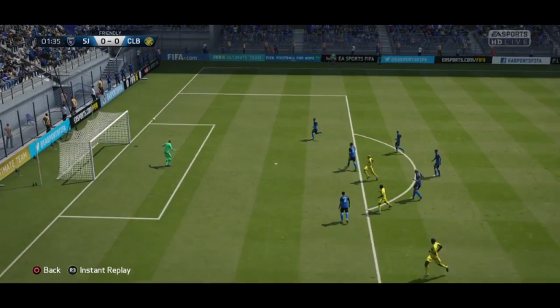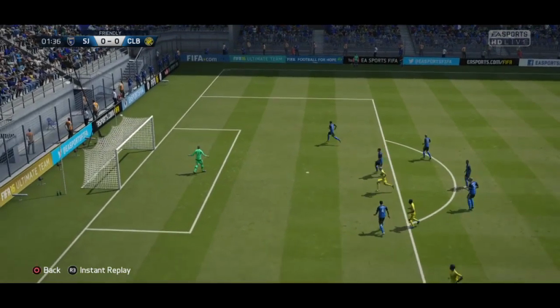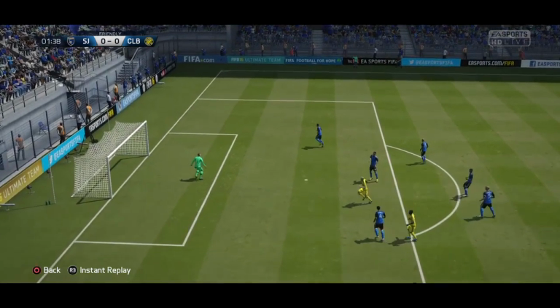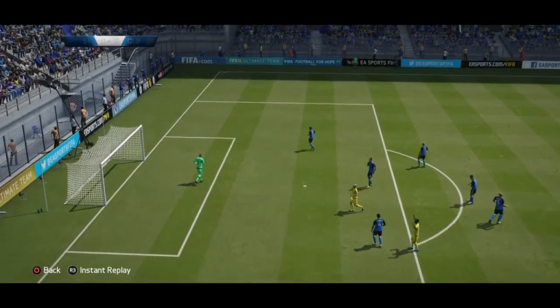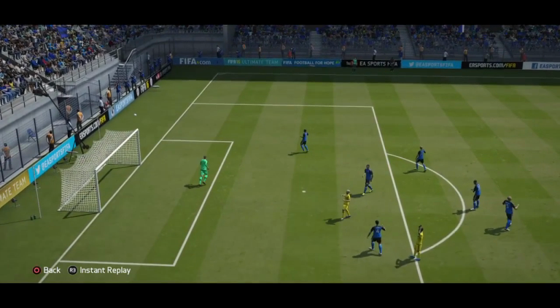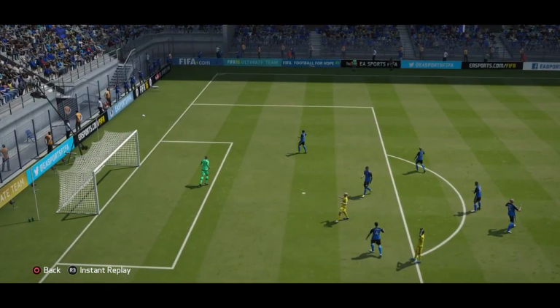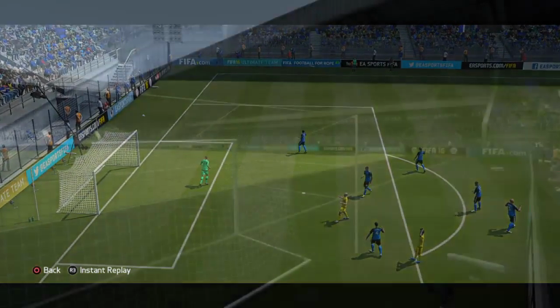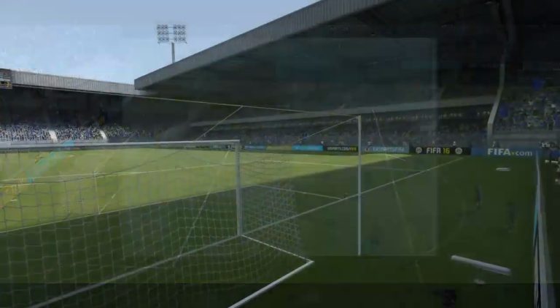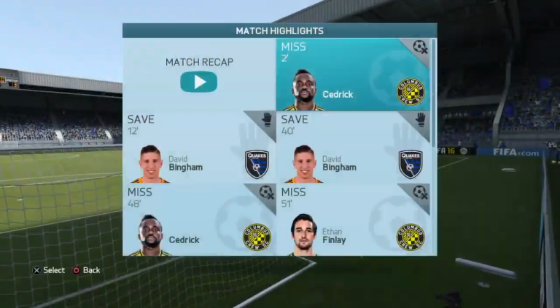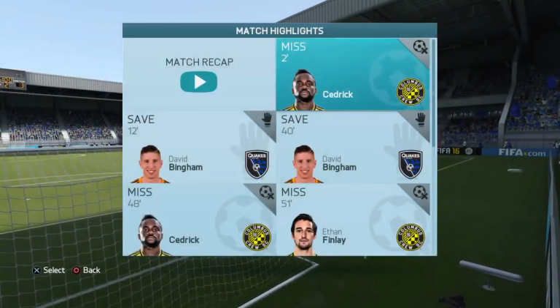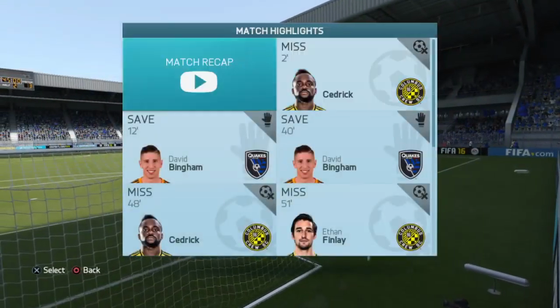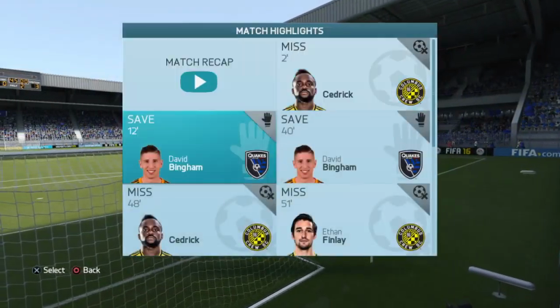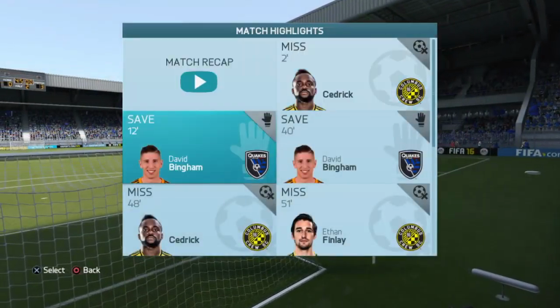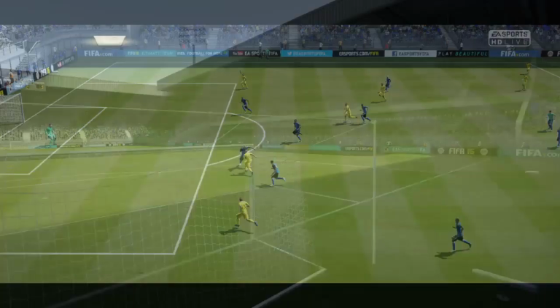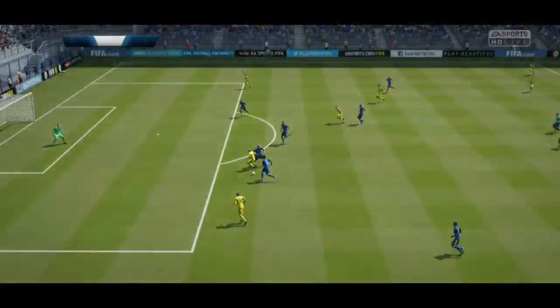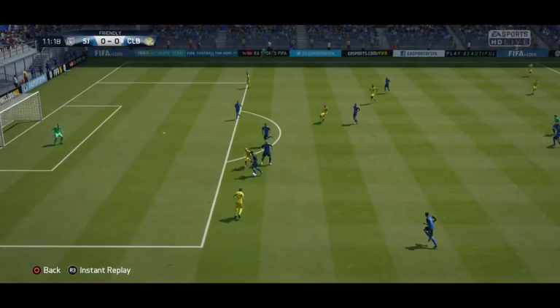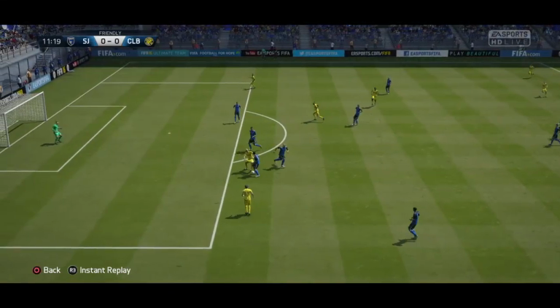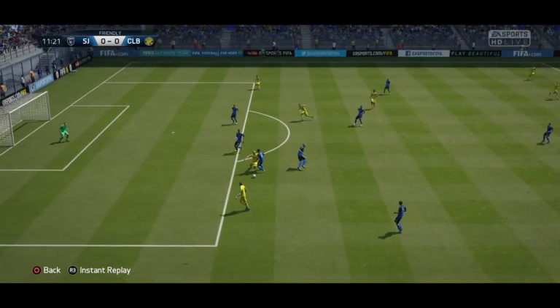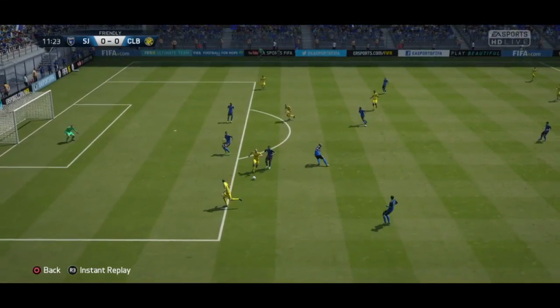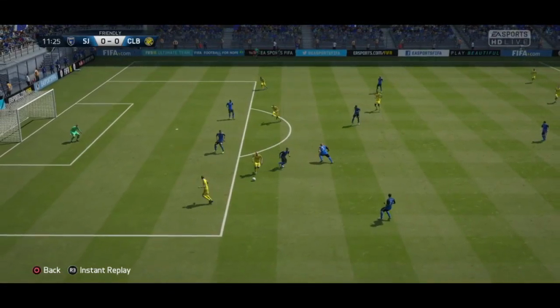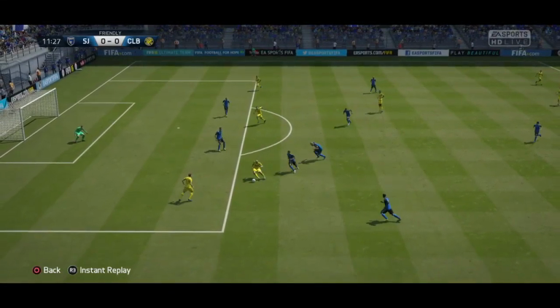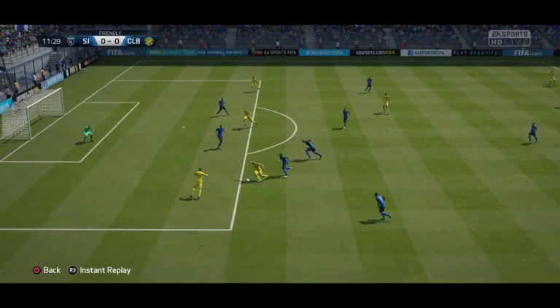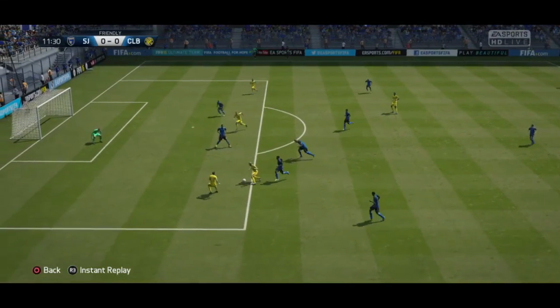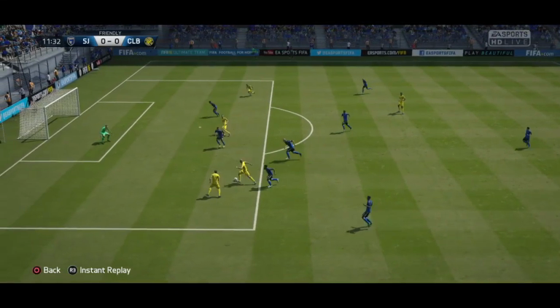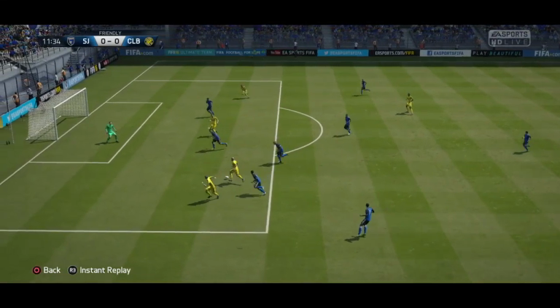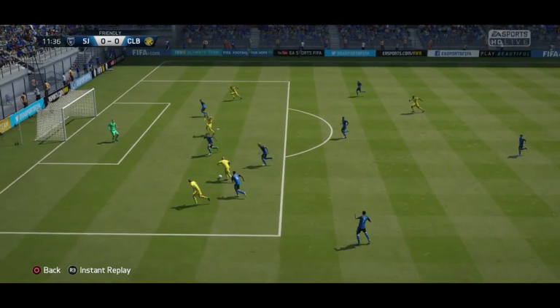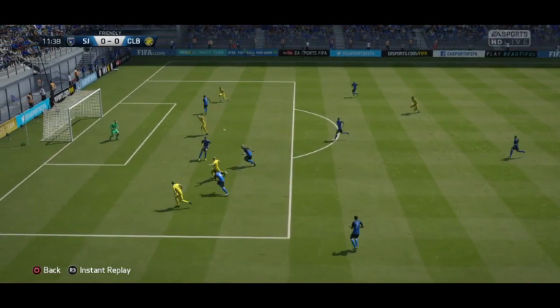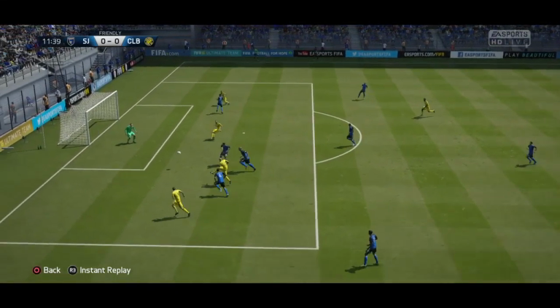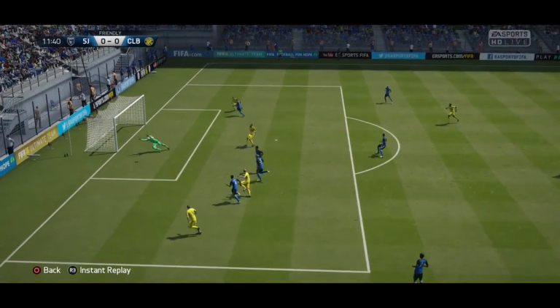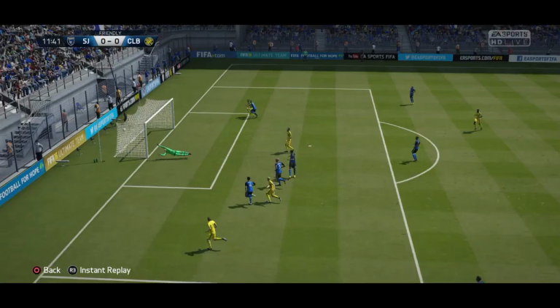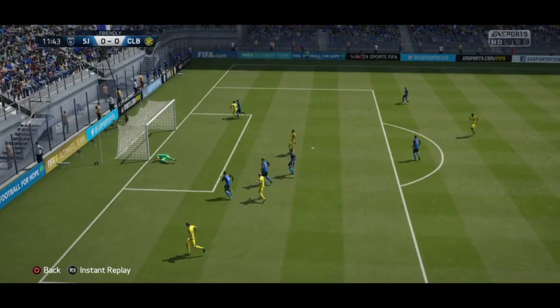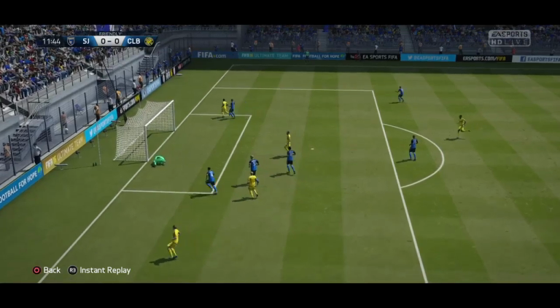And here's the shot. The tackler has been very successful there. Big way!